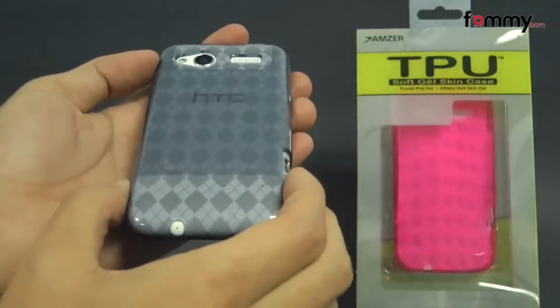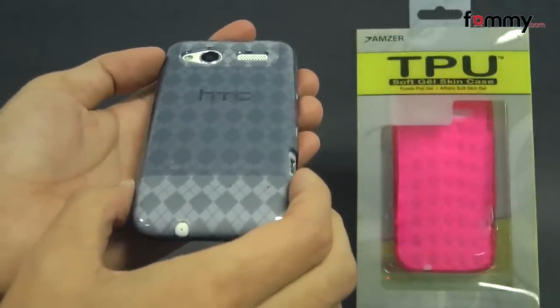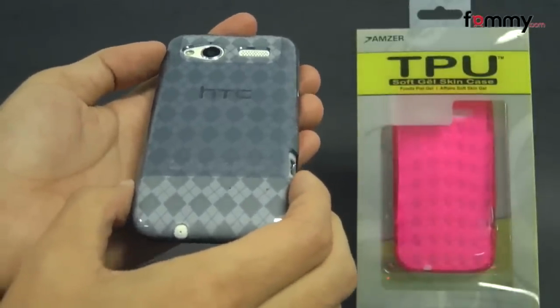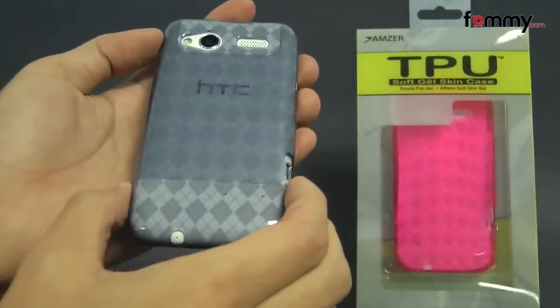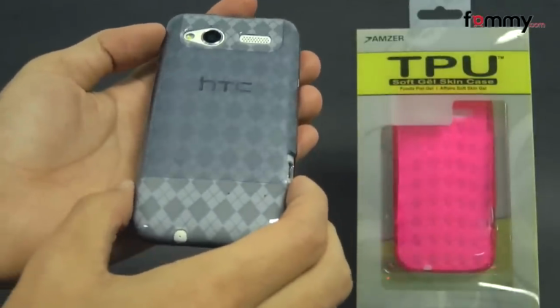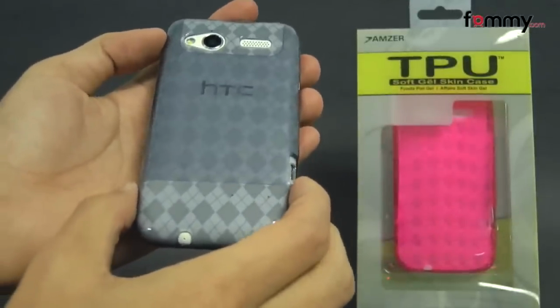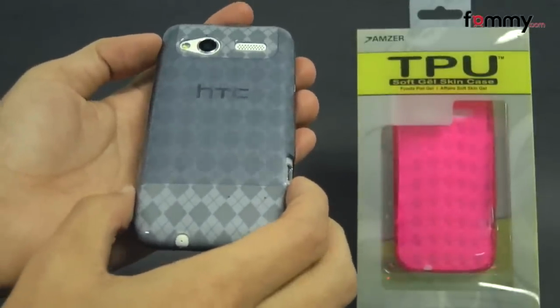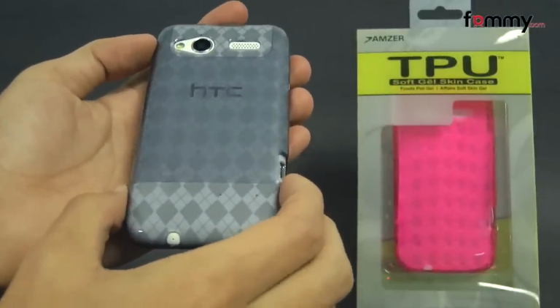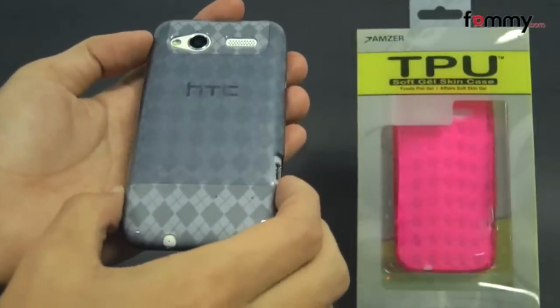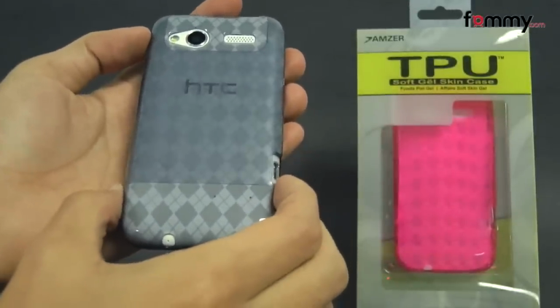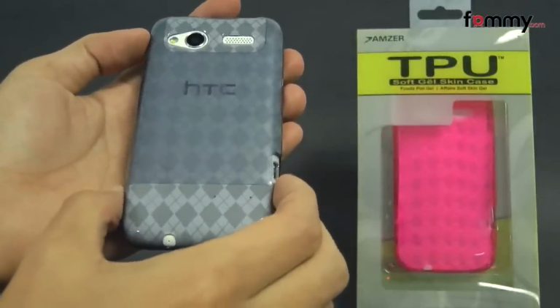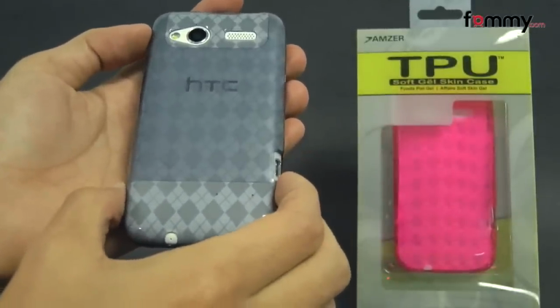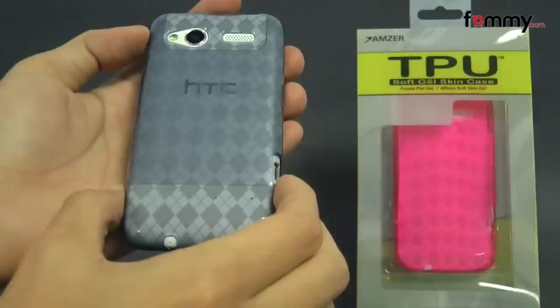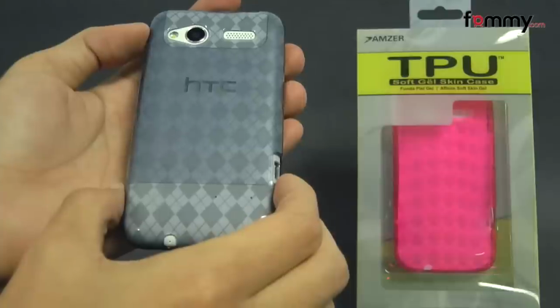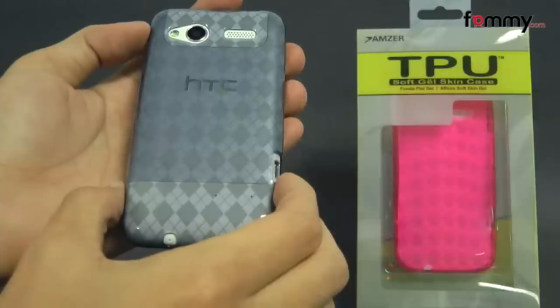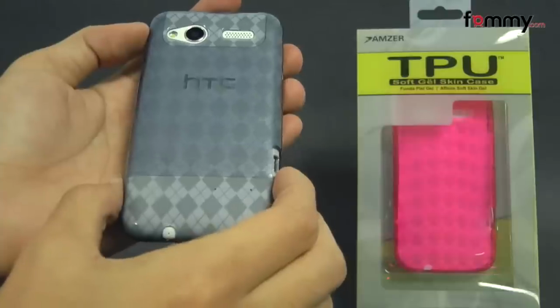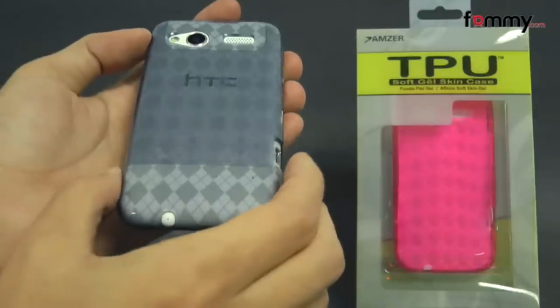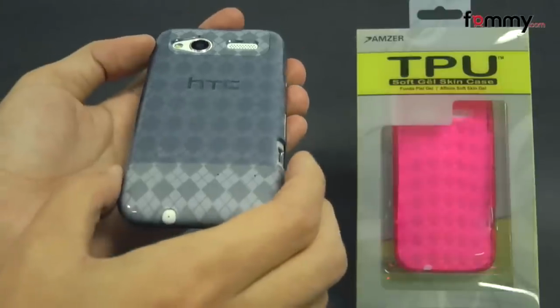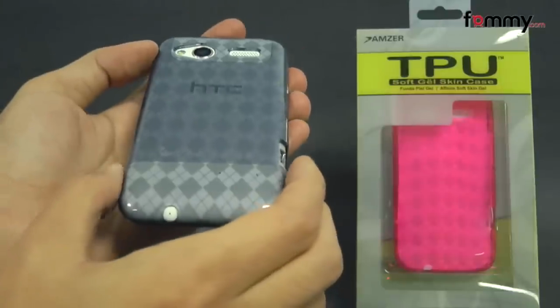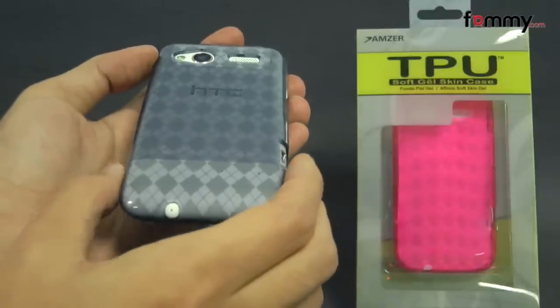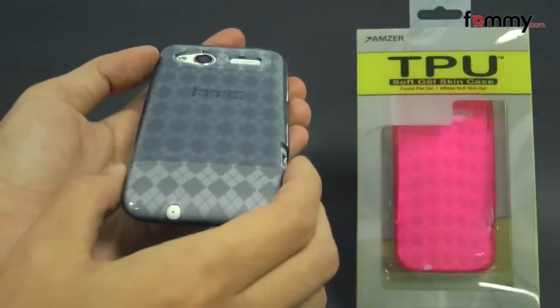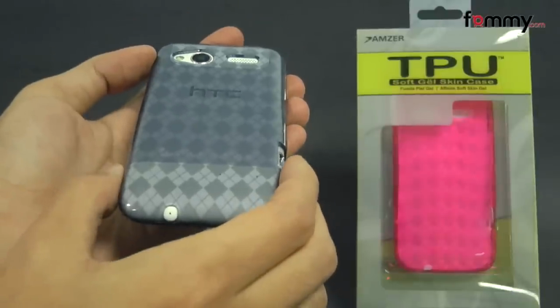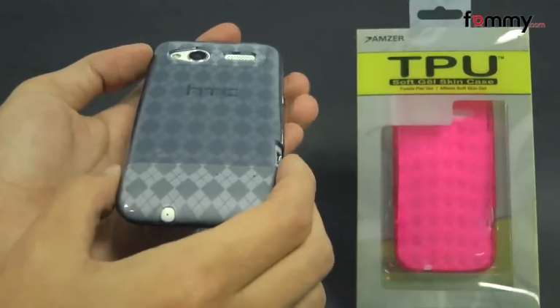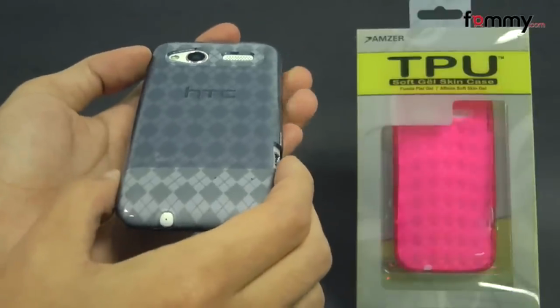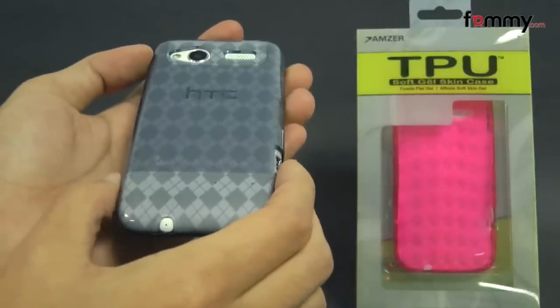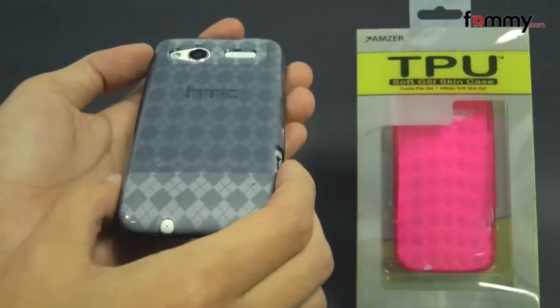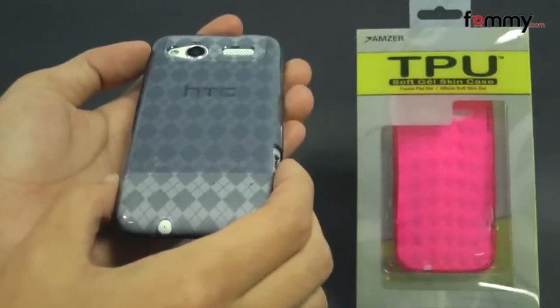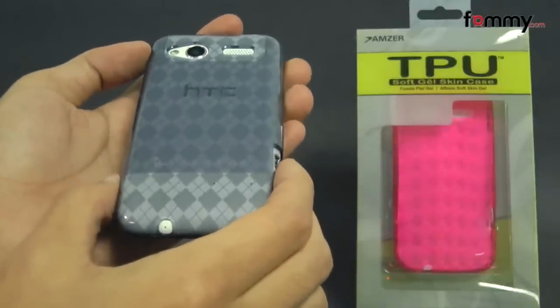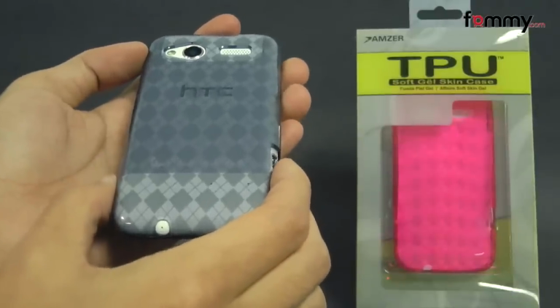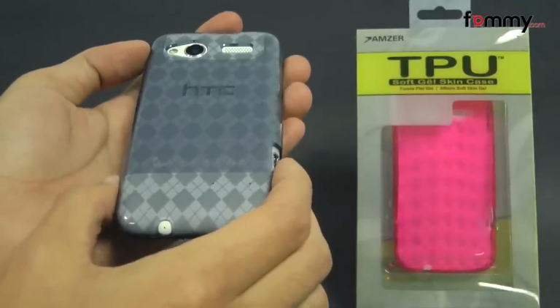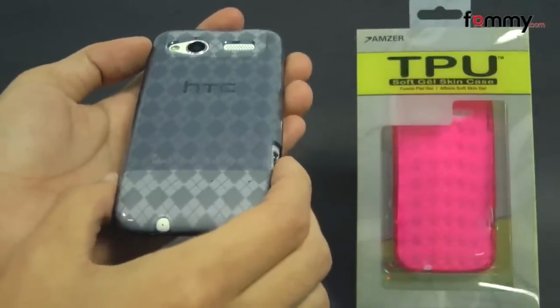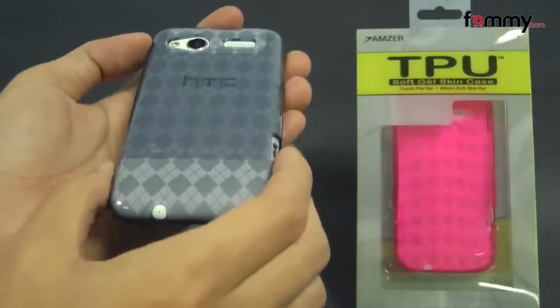Thanks for watching my review. Also, be sure to check out FAMI.com for the latest accessories.